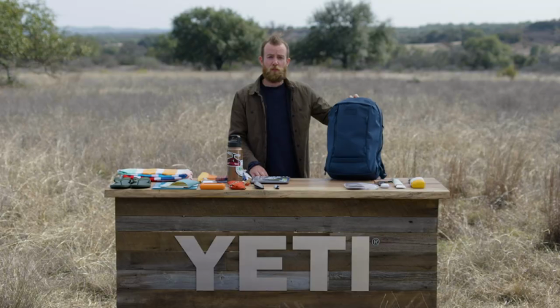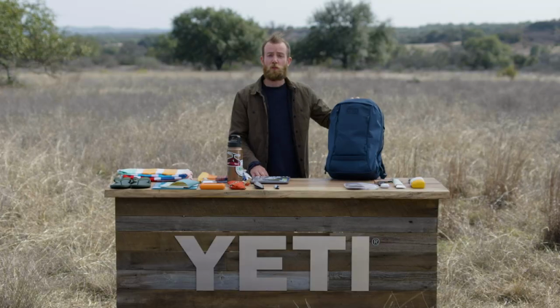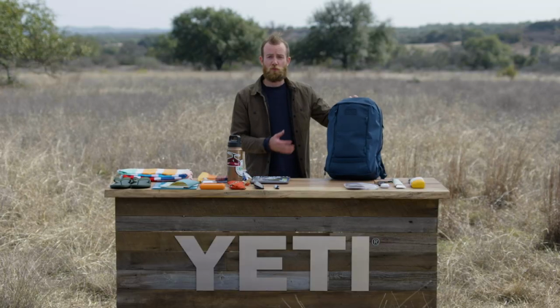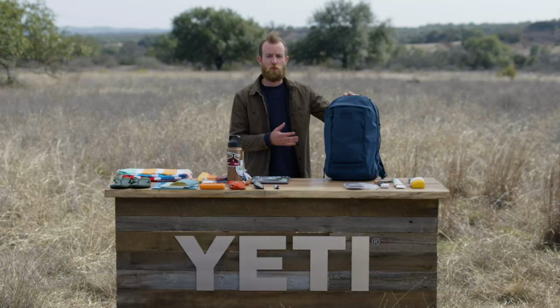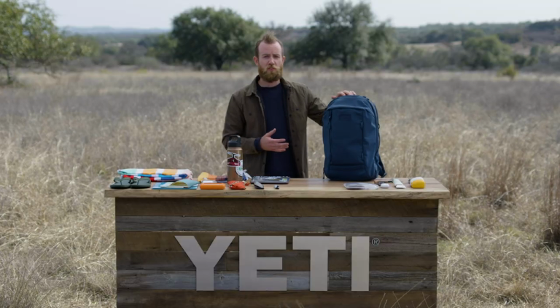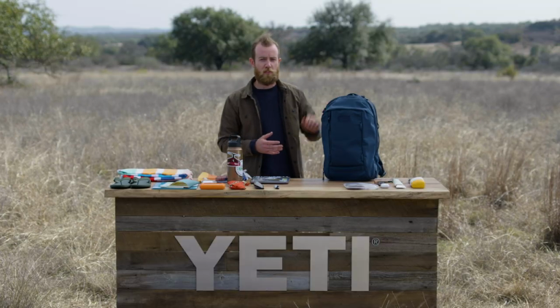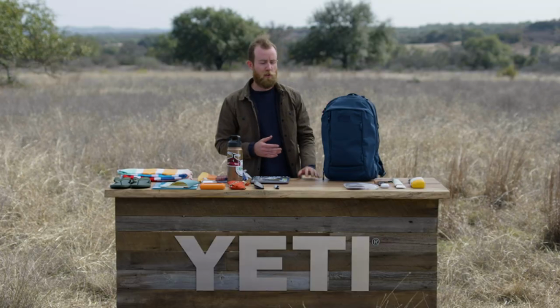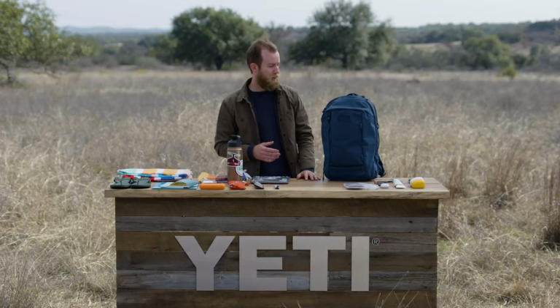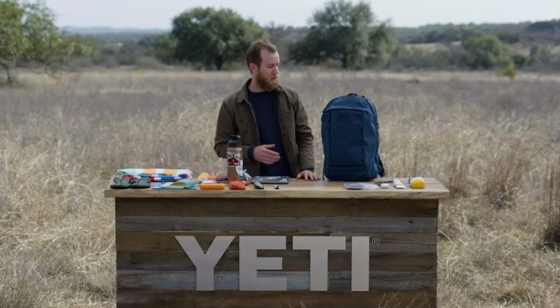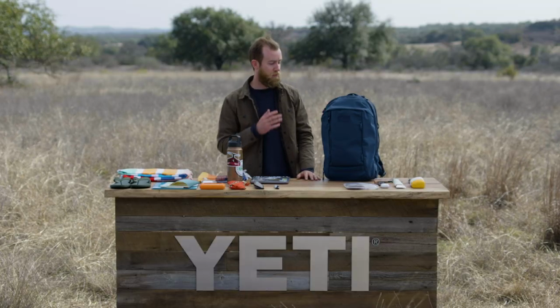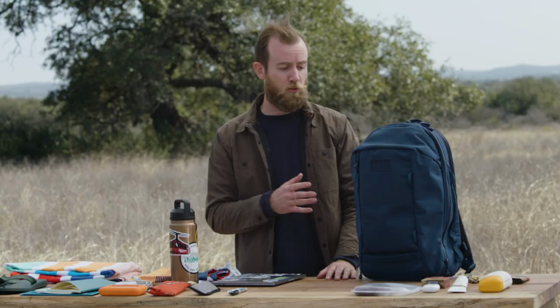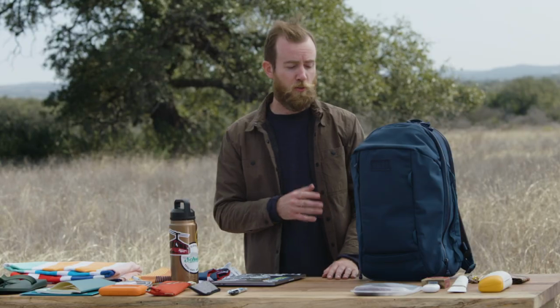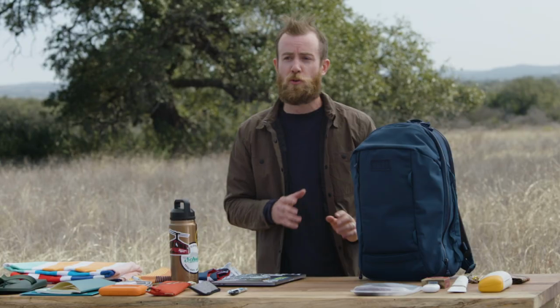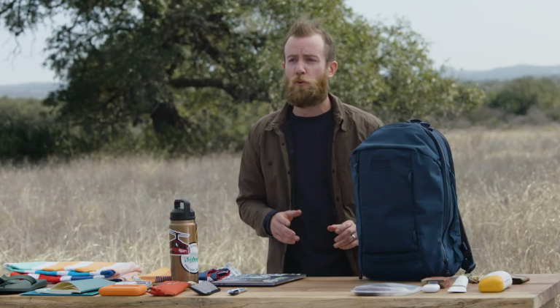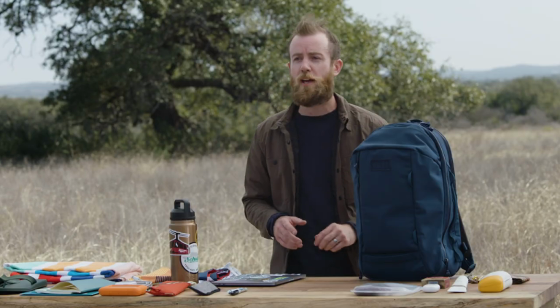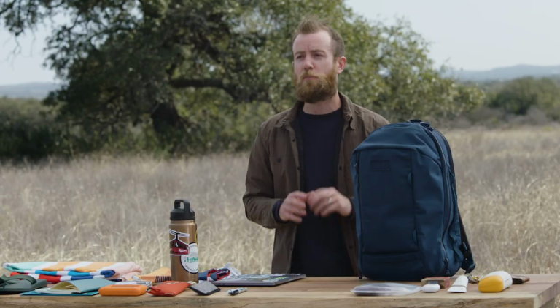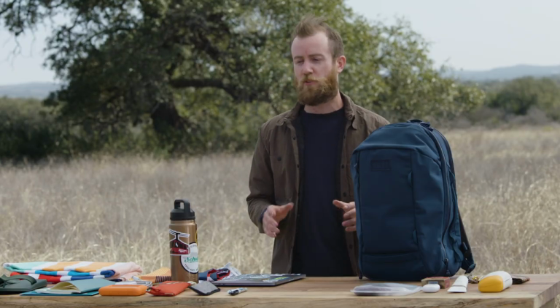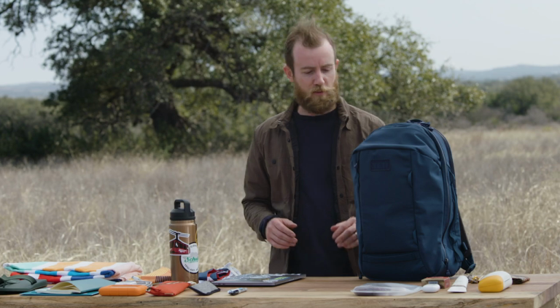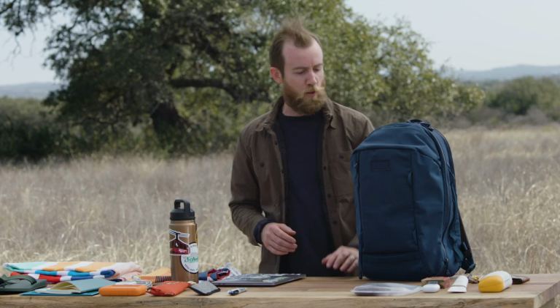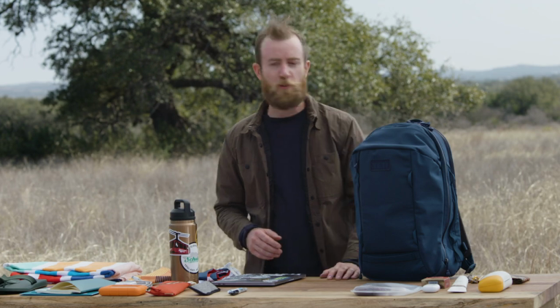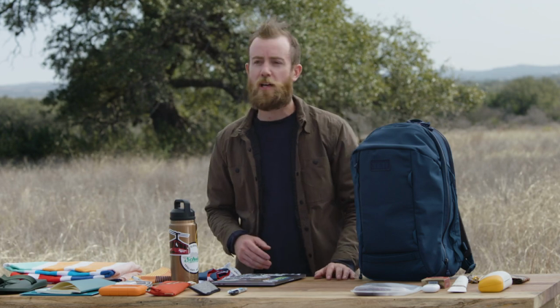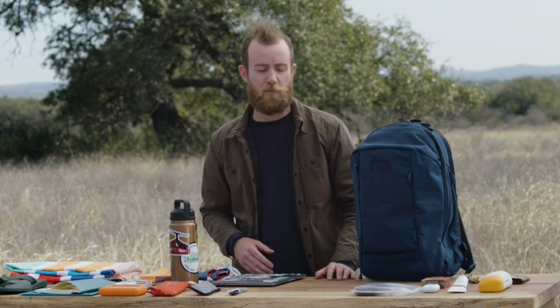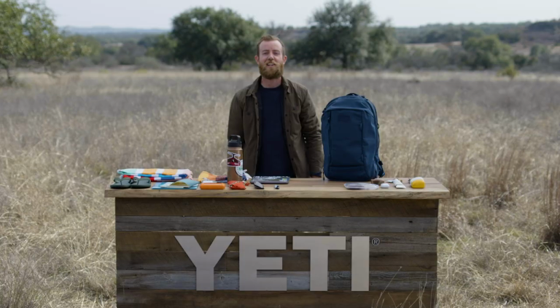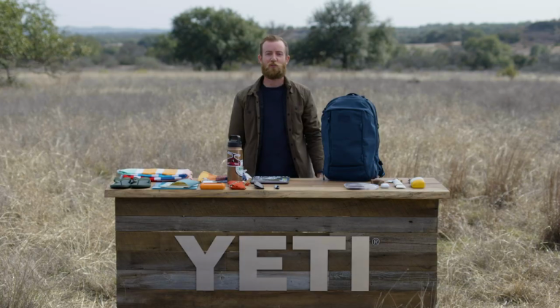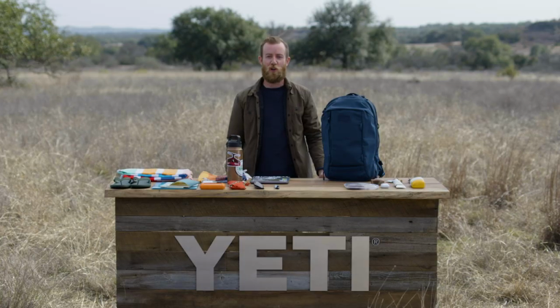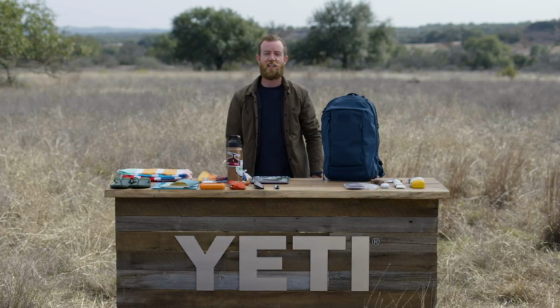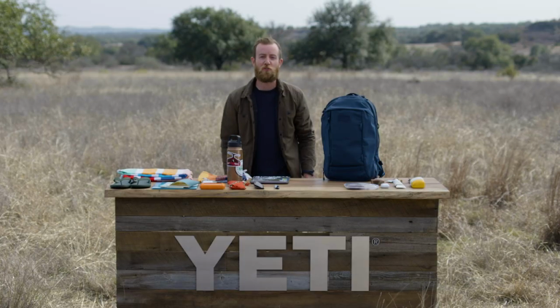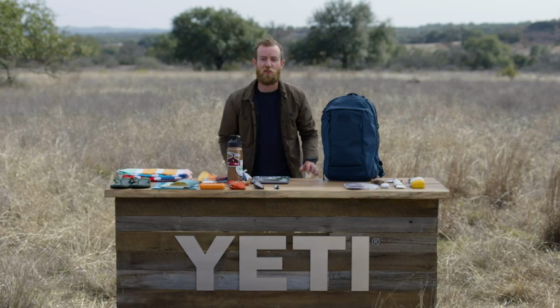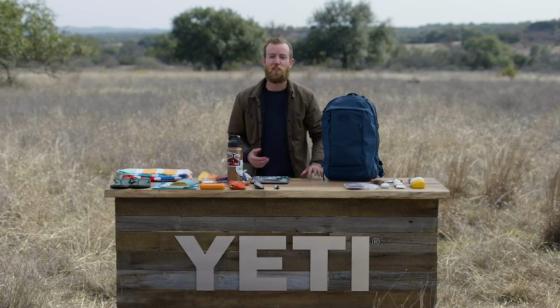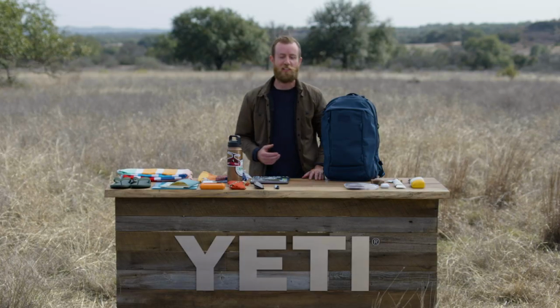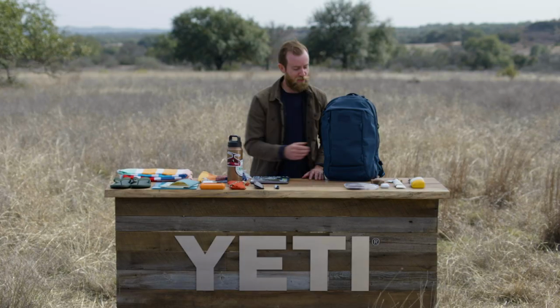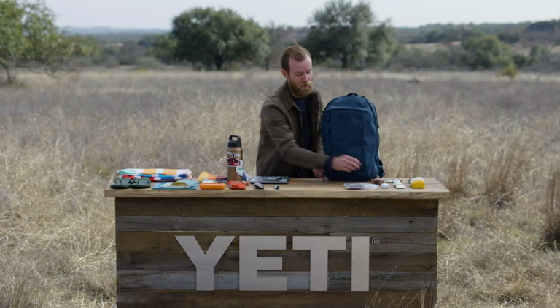The Crossroads 27 liter backpack is versatile, durable, and built to make the load feel lighter. And after a long day, there's only one thing left to do.